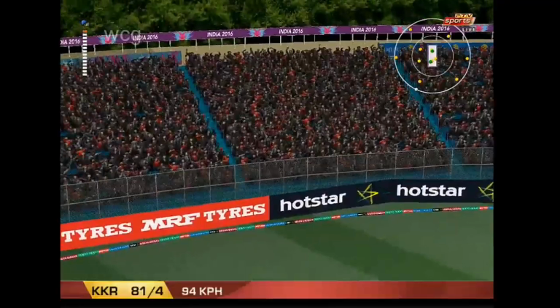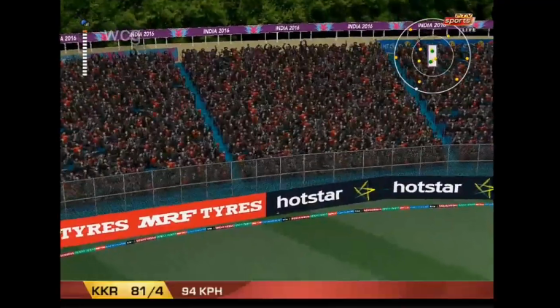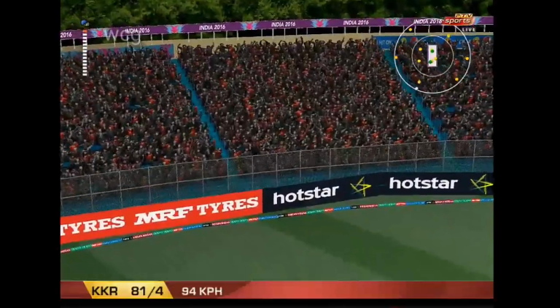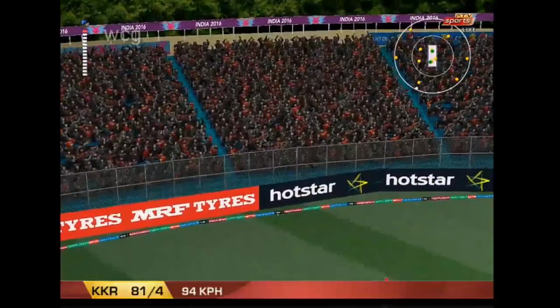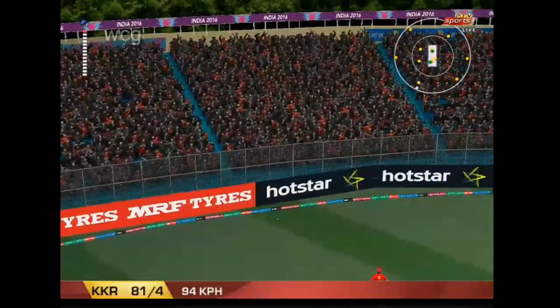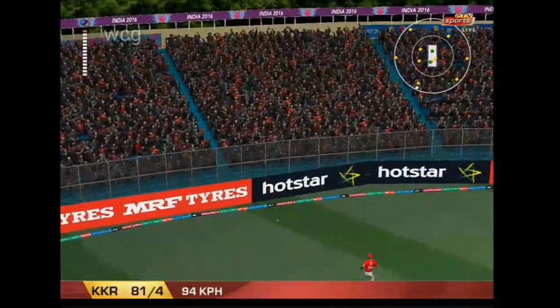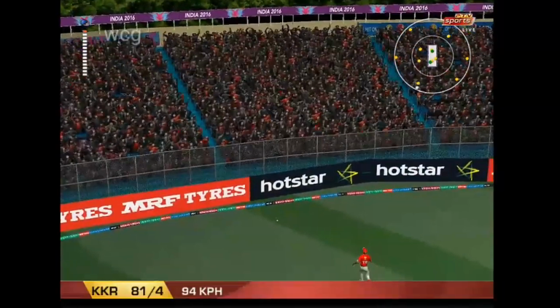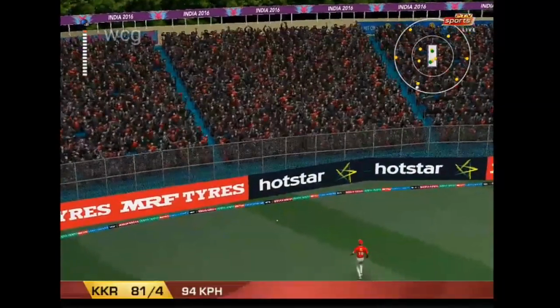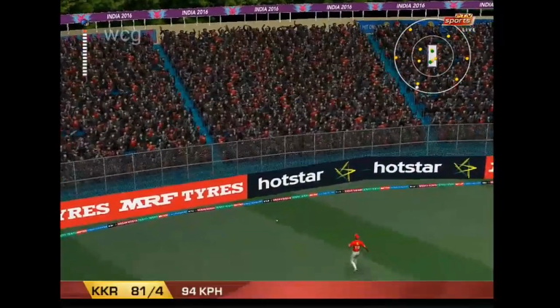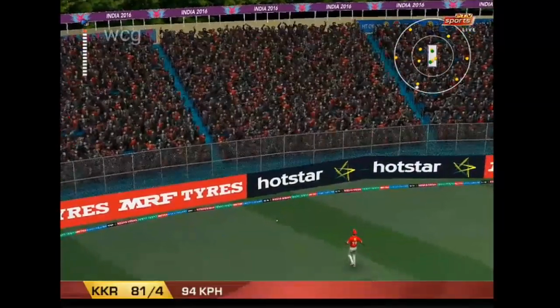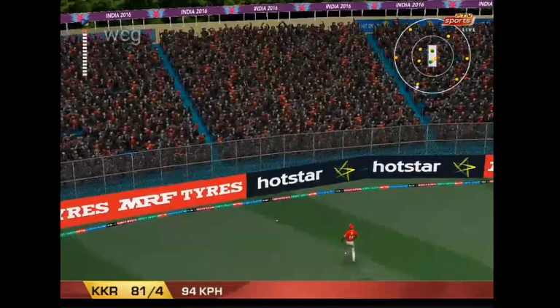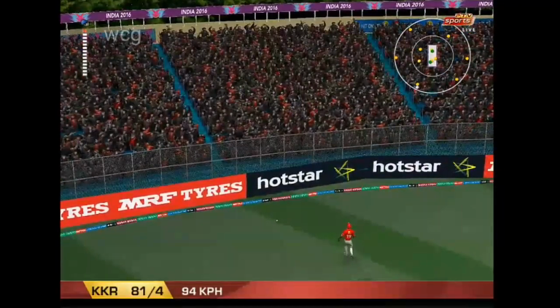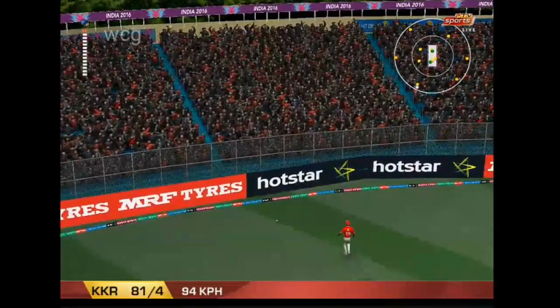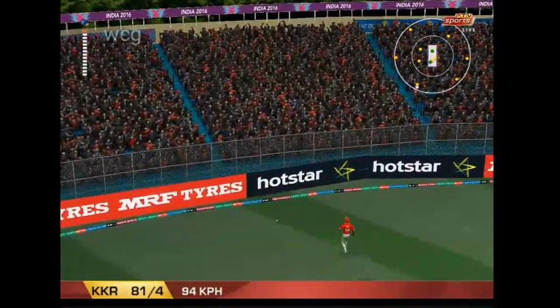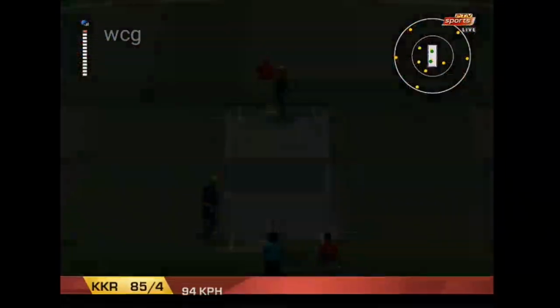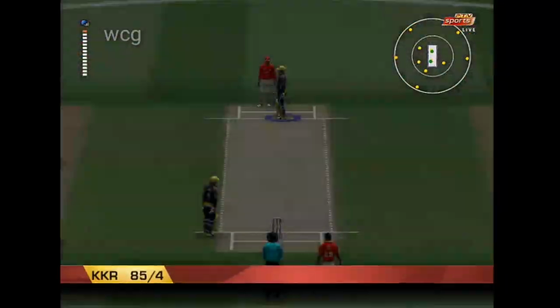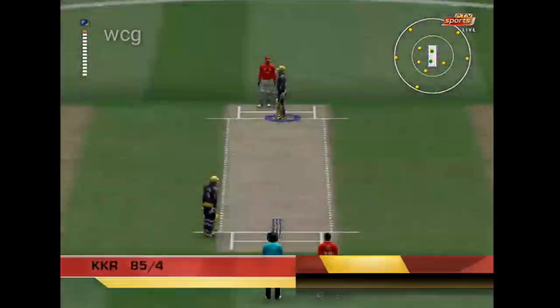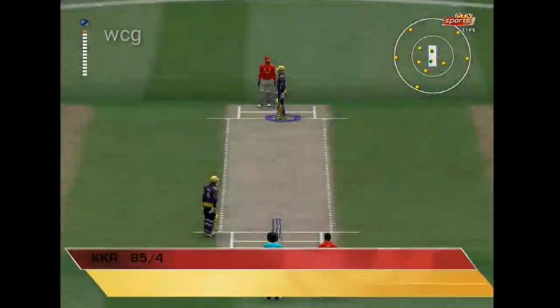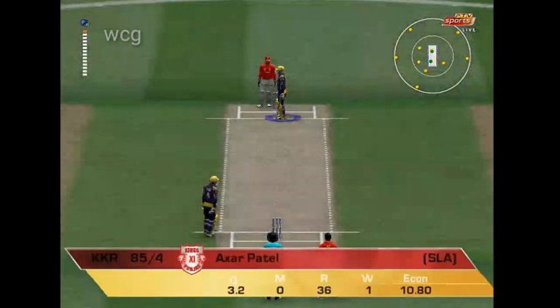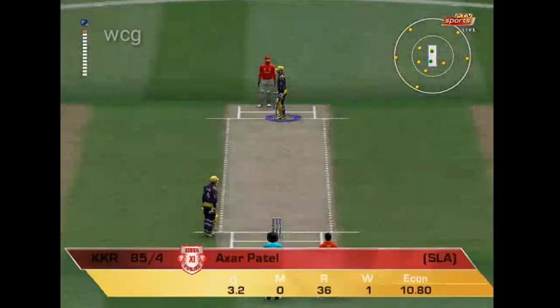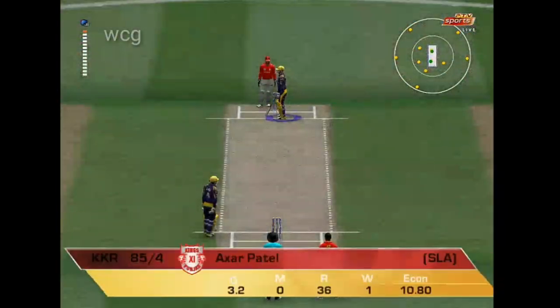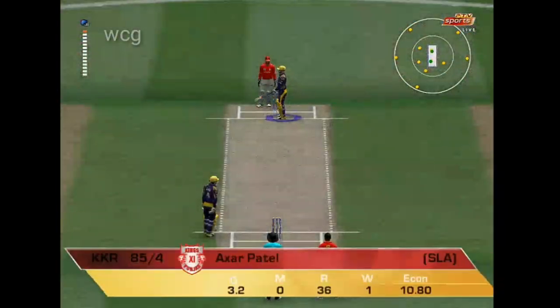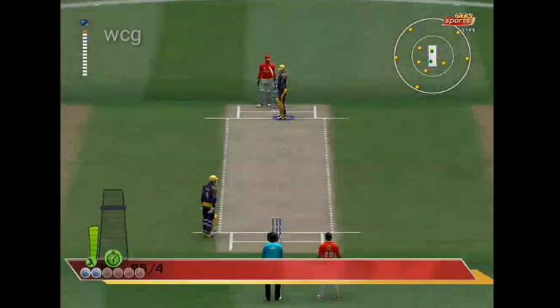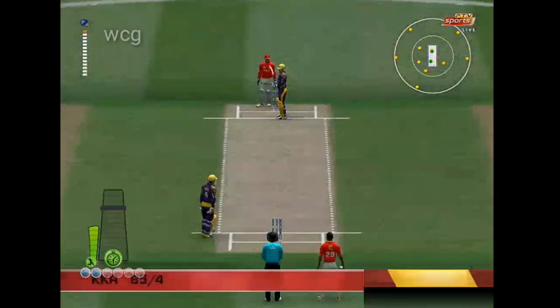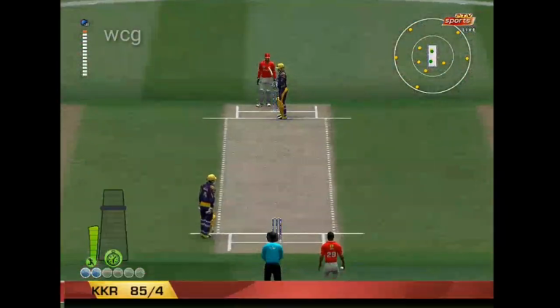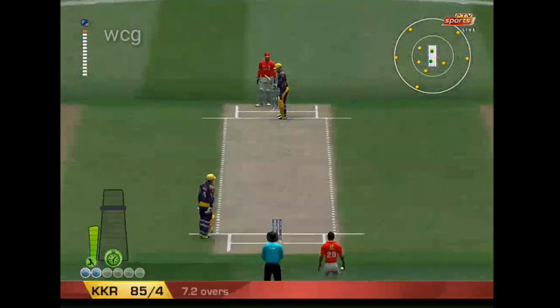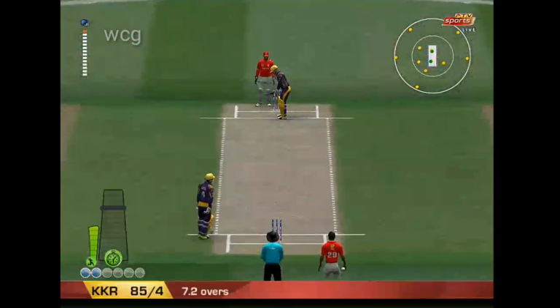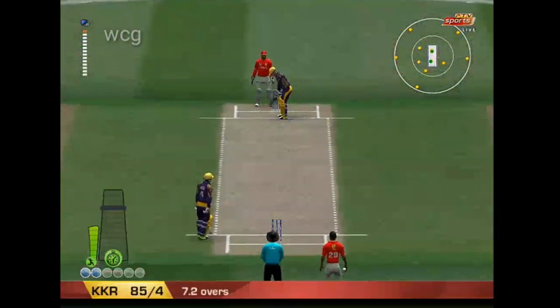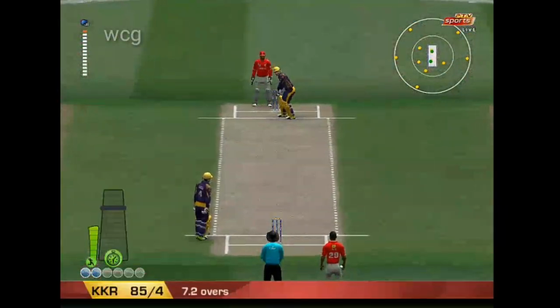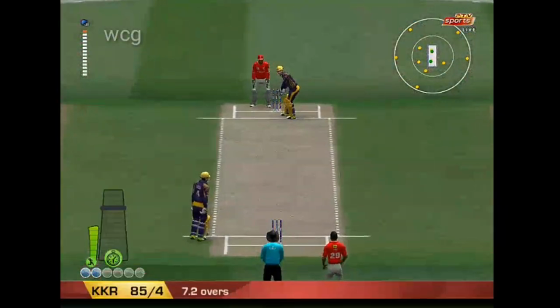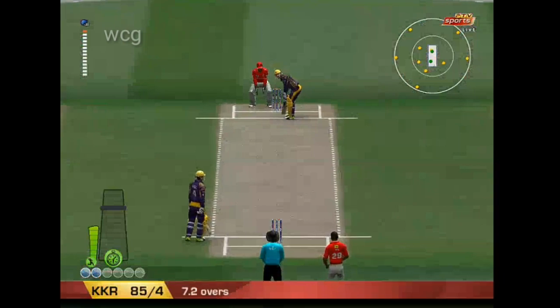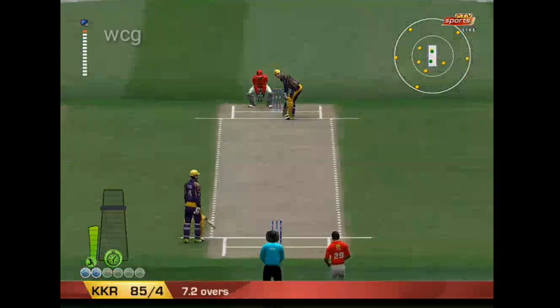He's ticking now. That's a magnificent straight drive. Four all the way.